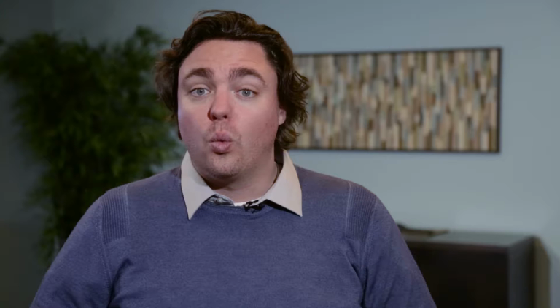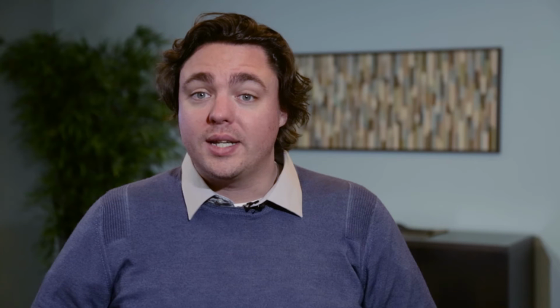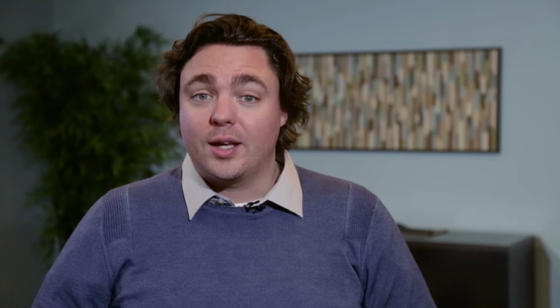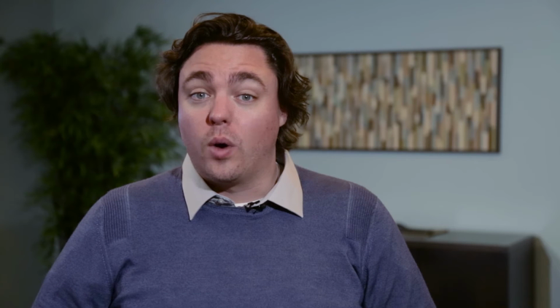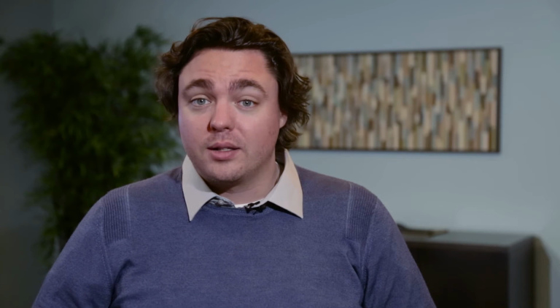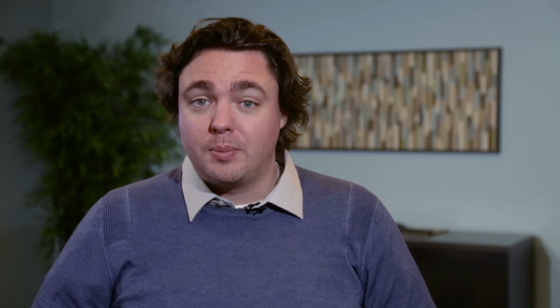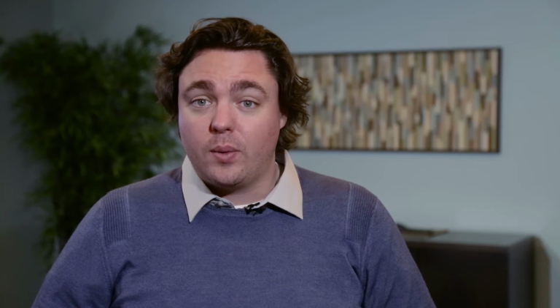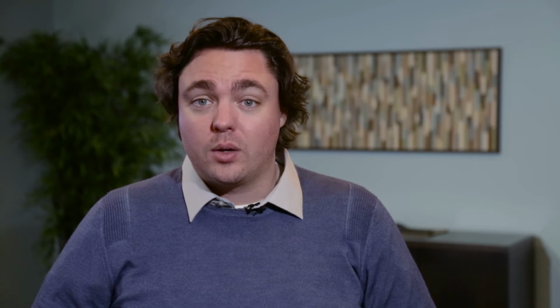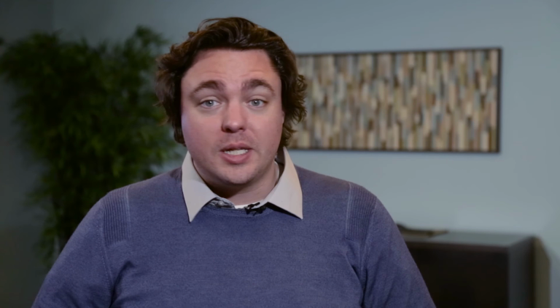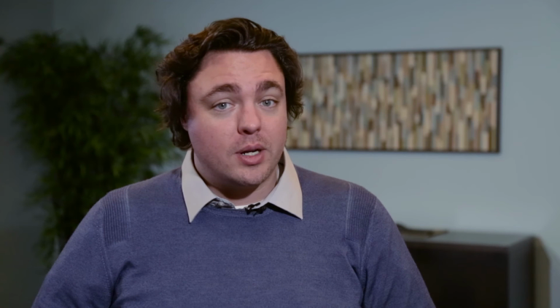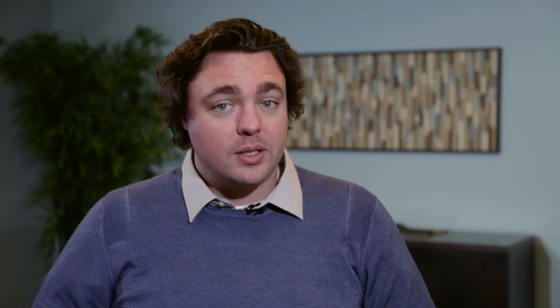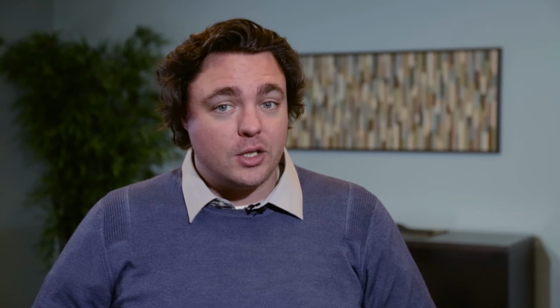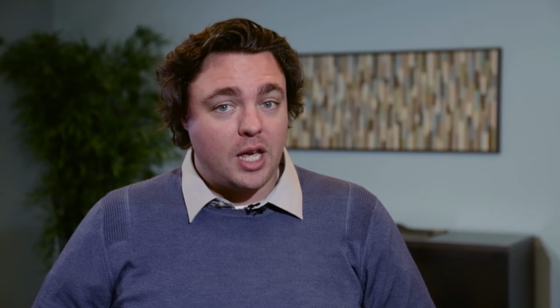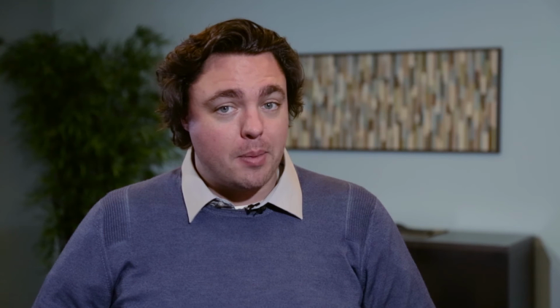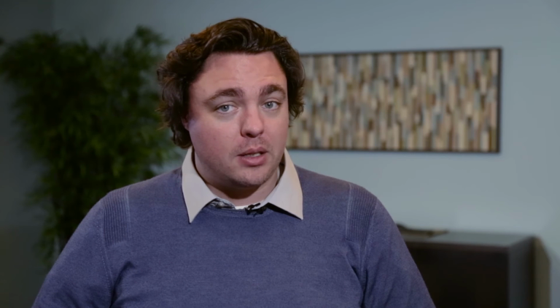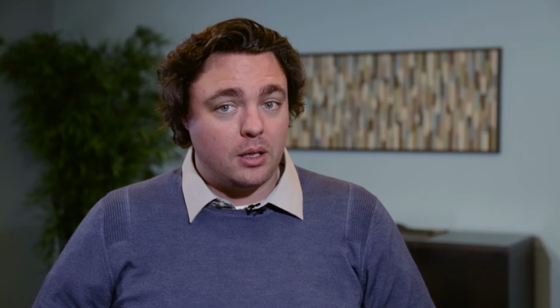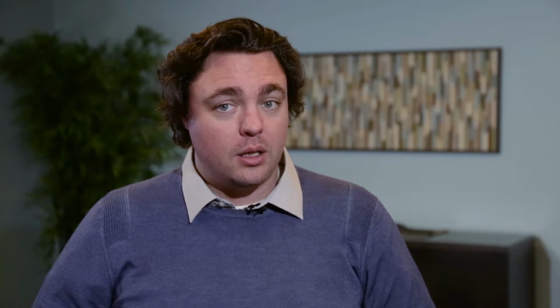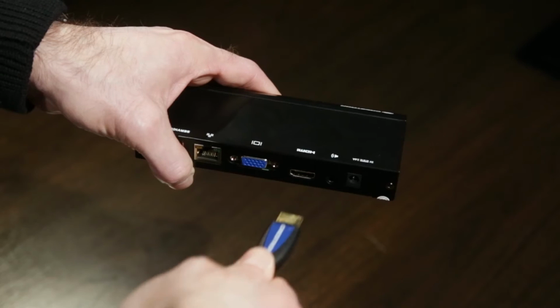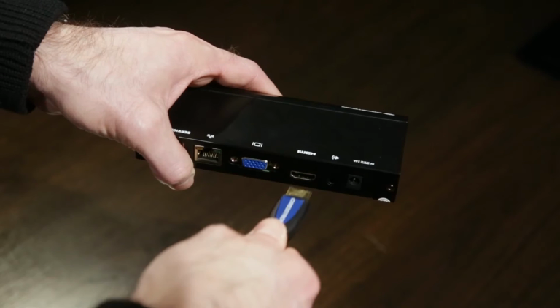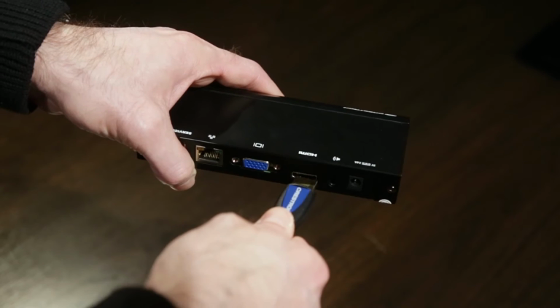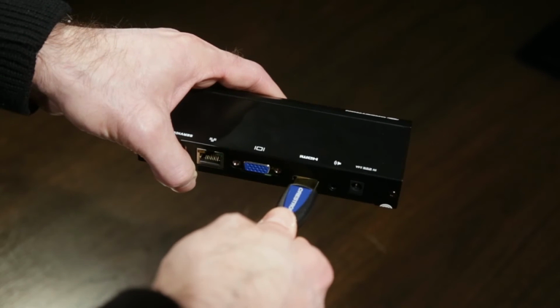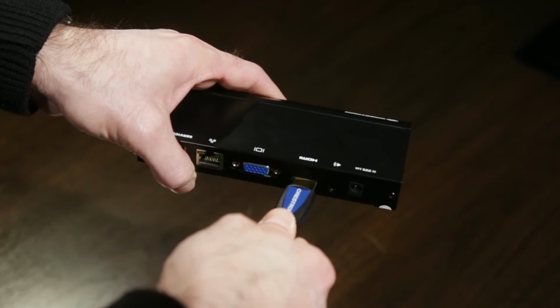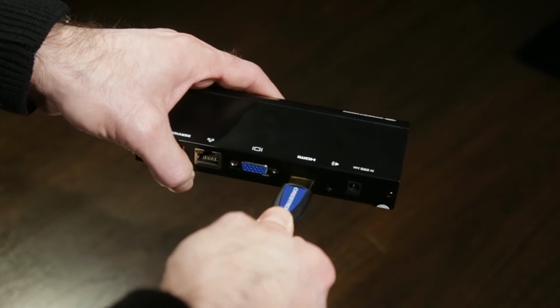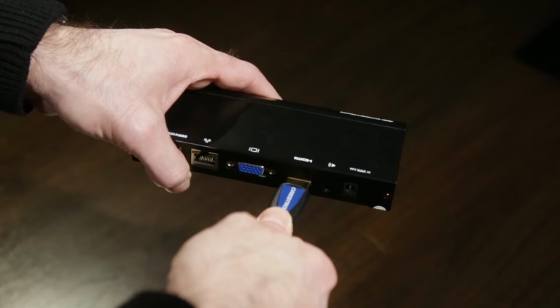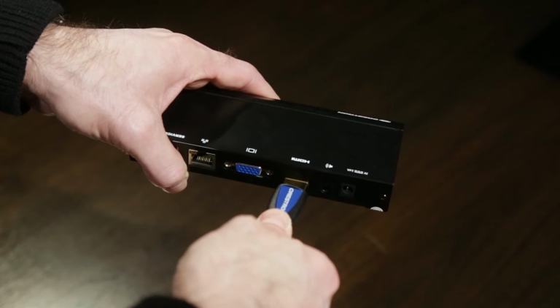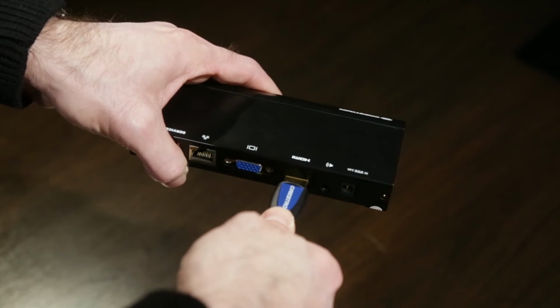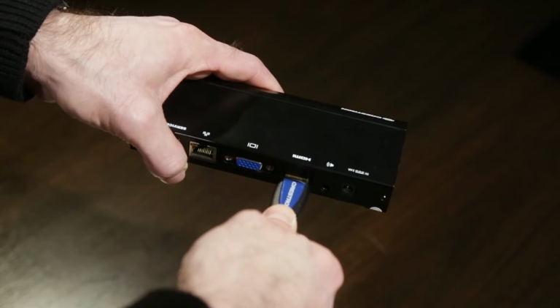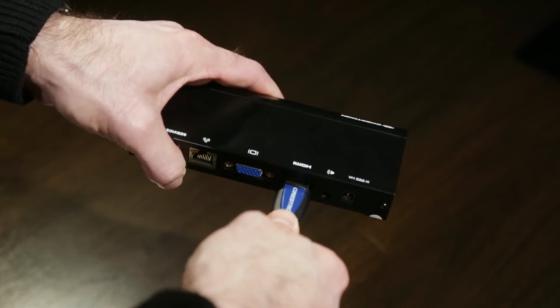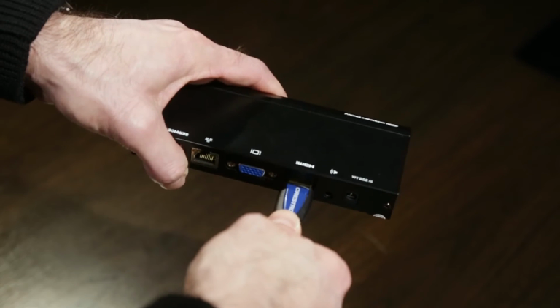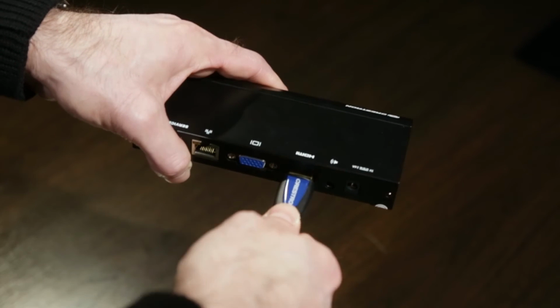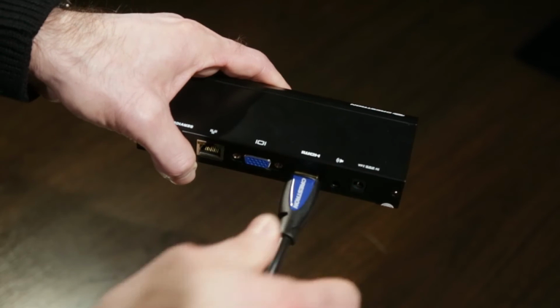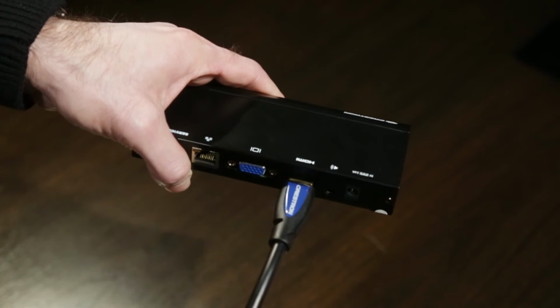Want to add wireless BYOD presentation capability? Just plug in an AirMedia to any HDMI port.